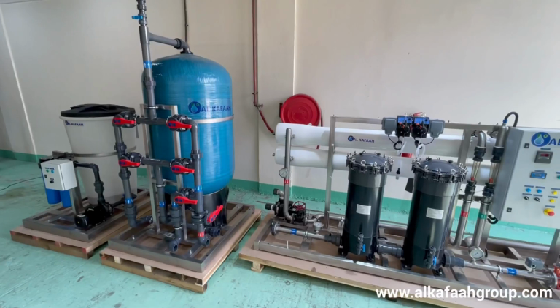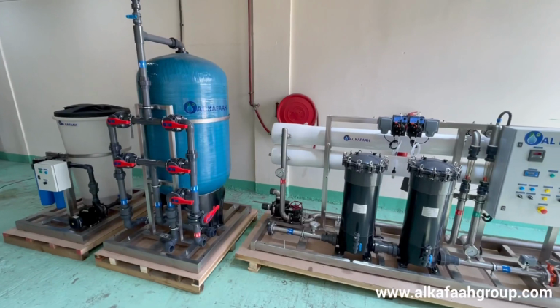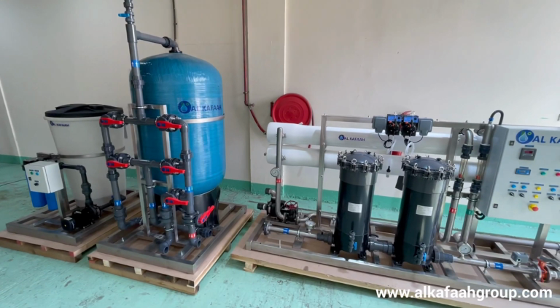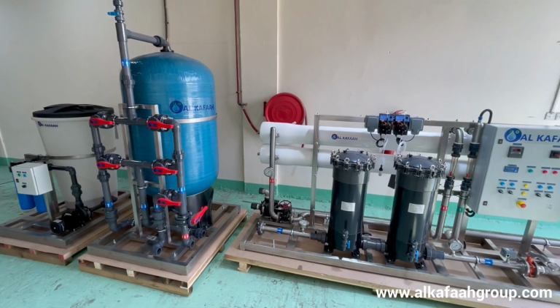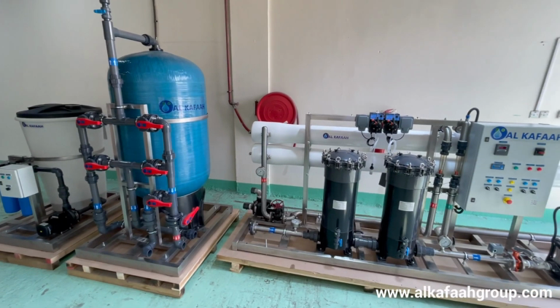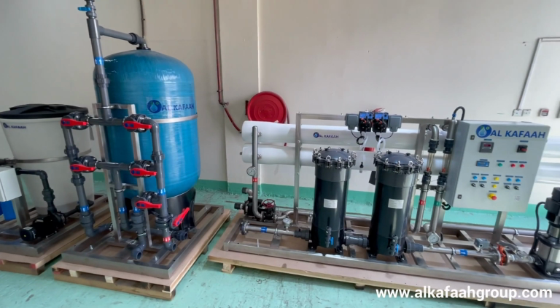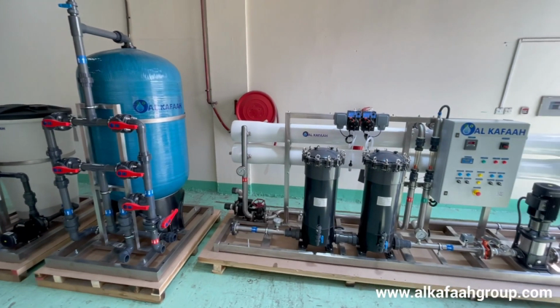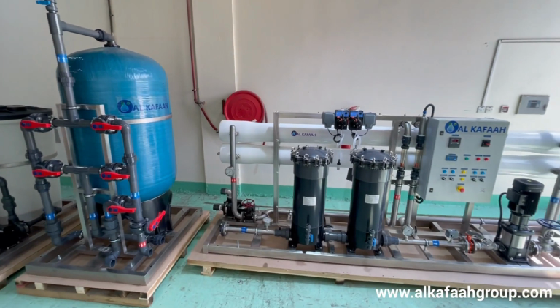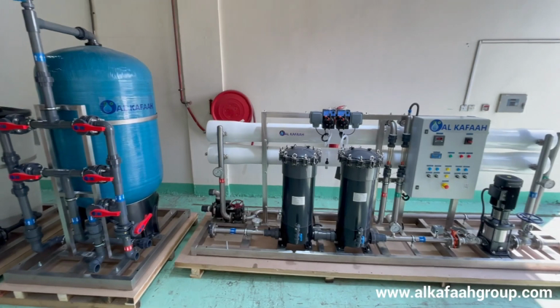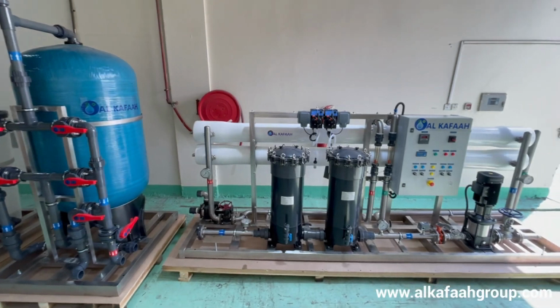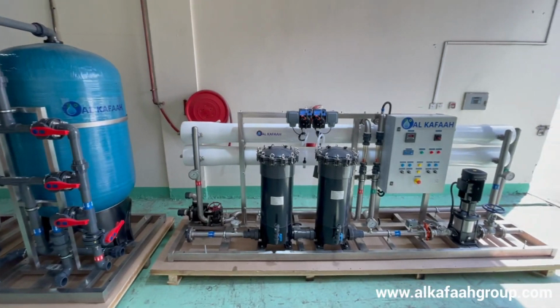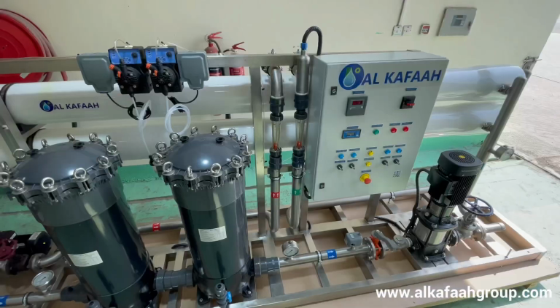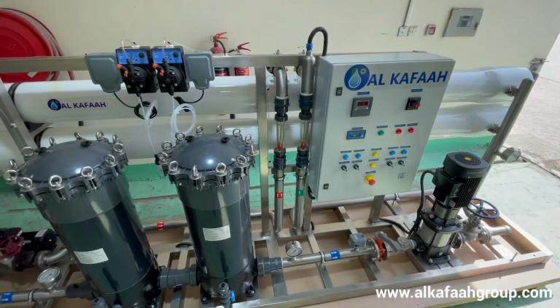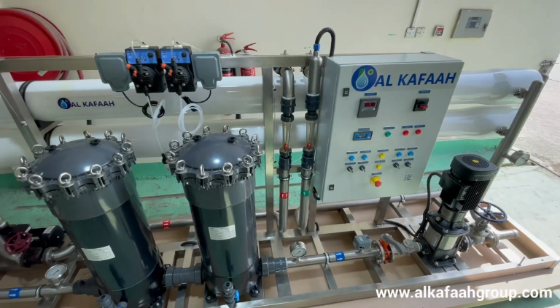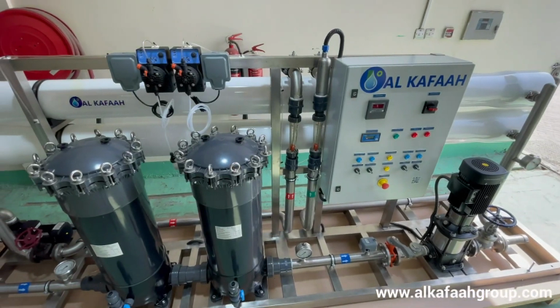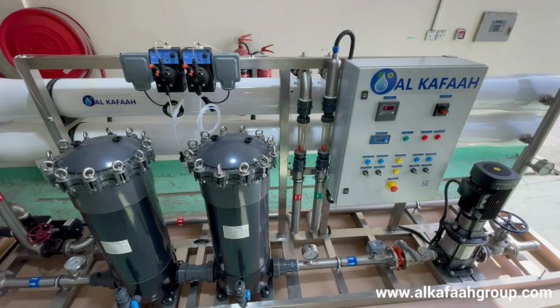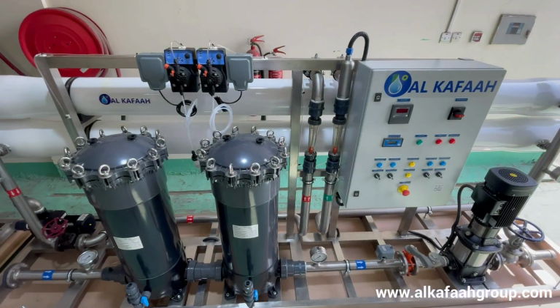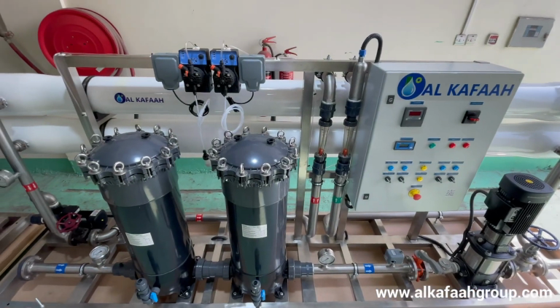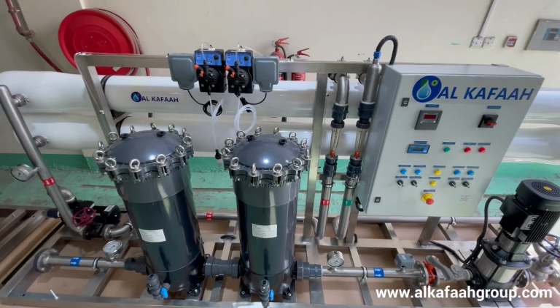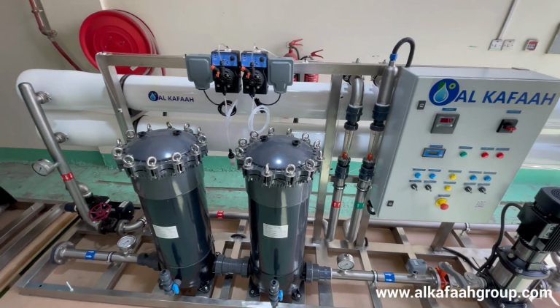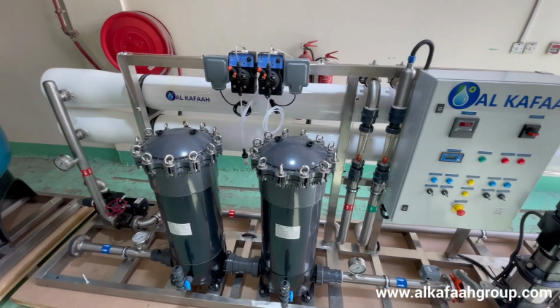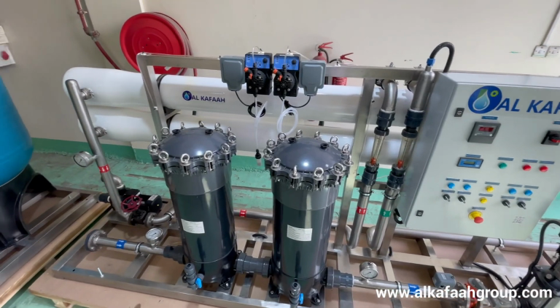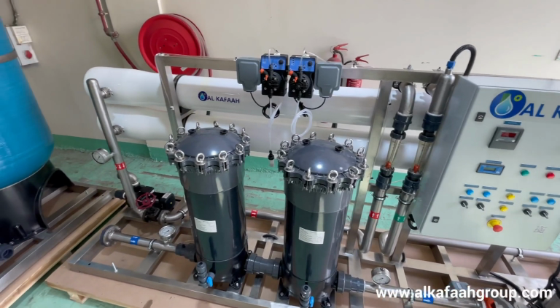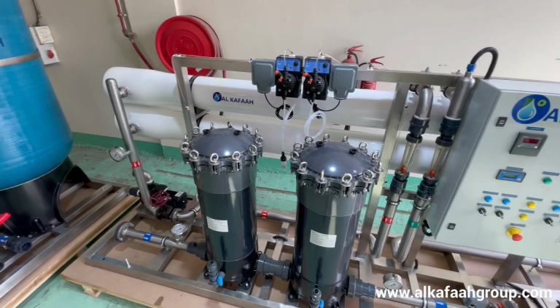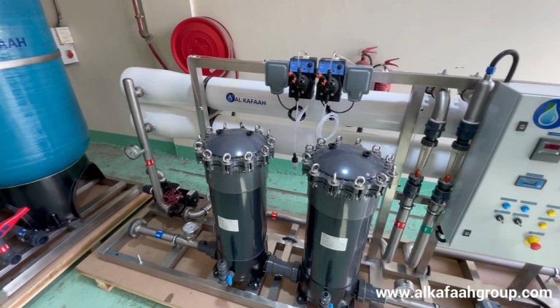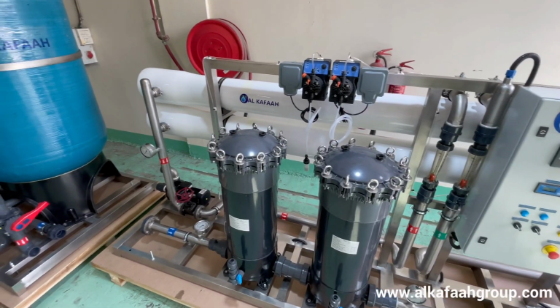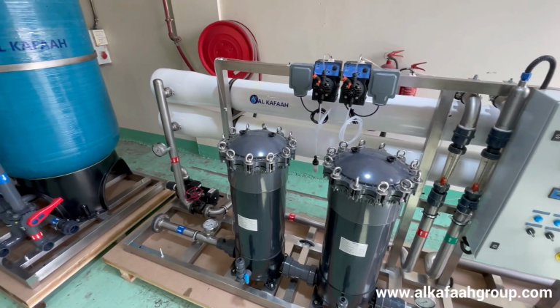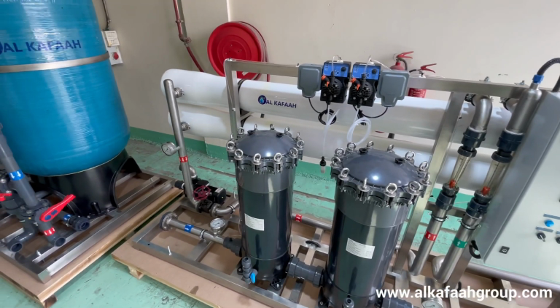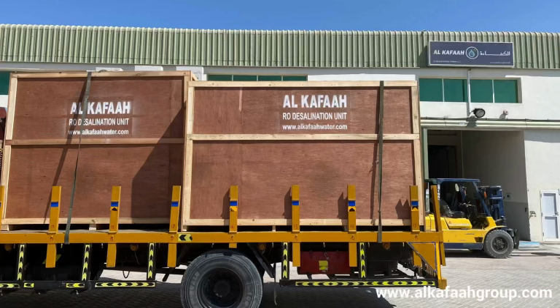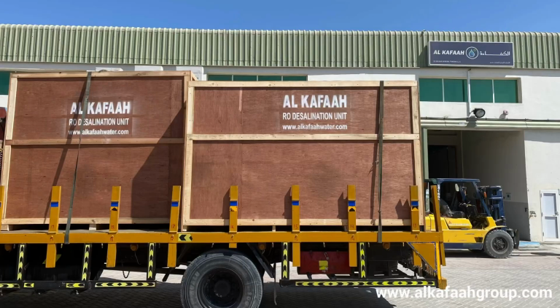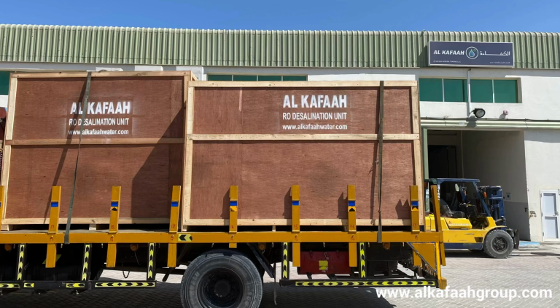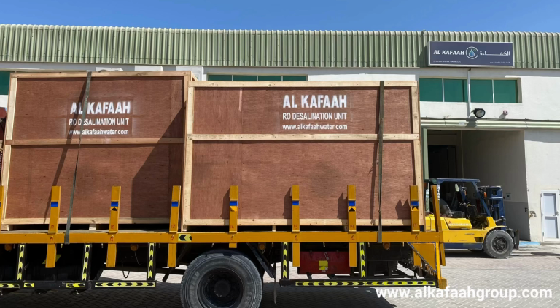All RO units by Alkafar are quality tested prior to shipment, ensuring performance and stability at site.